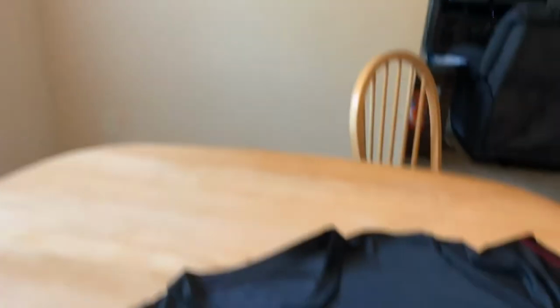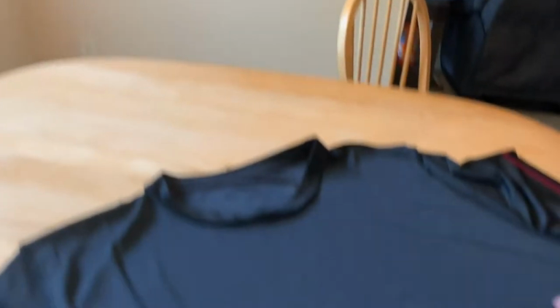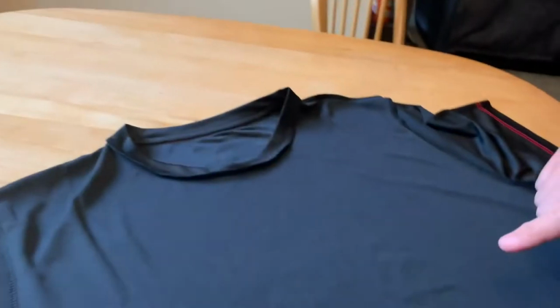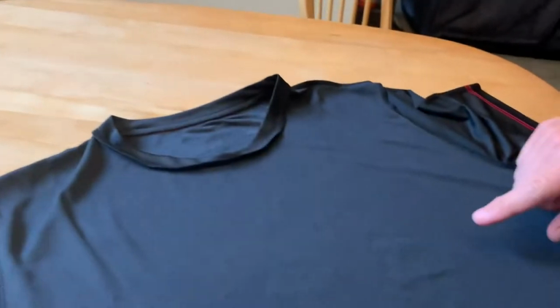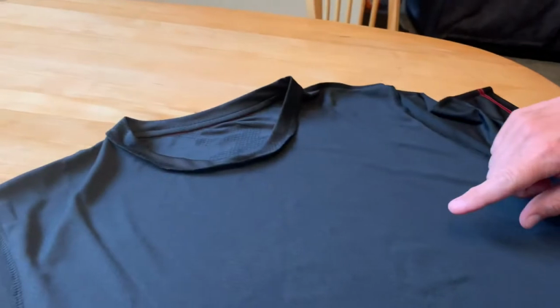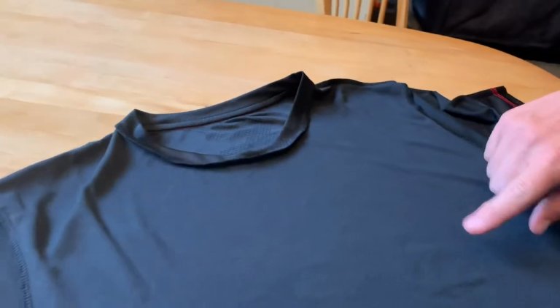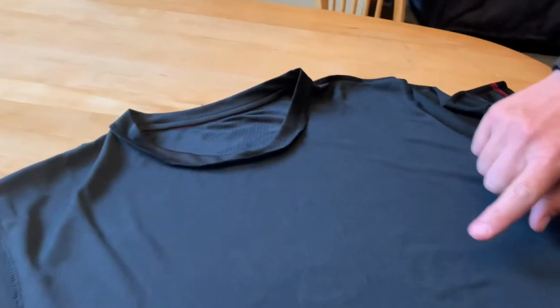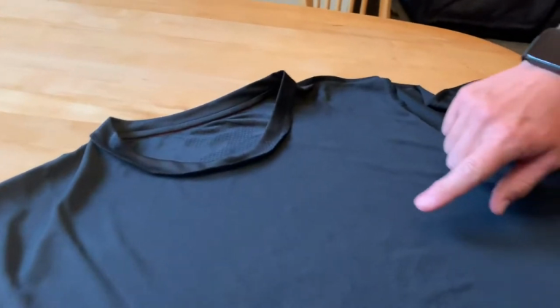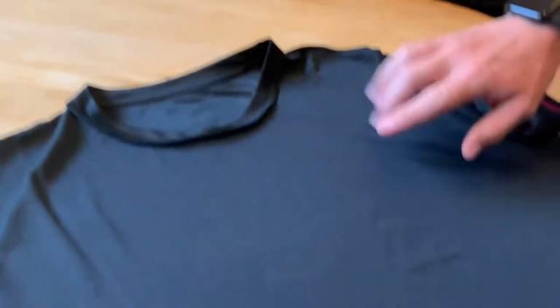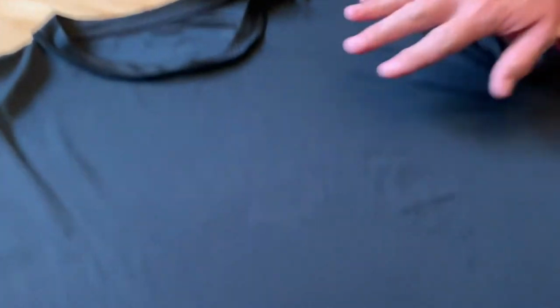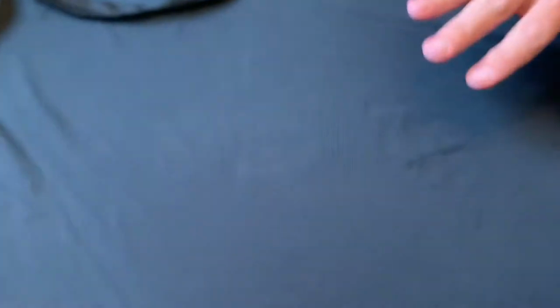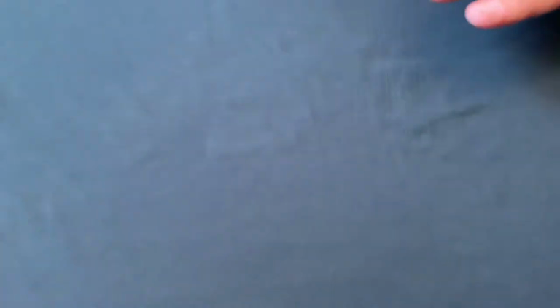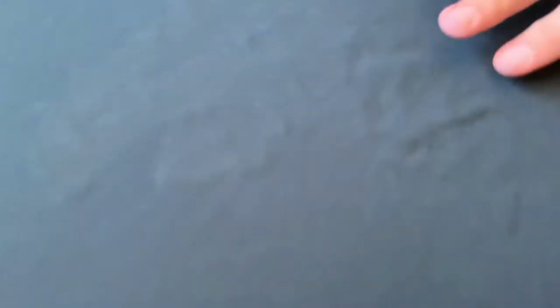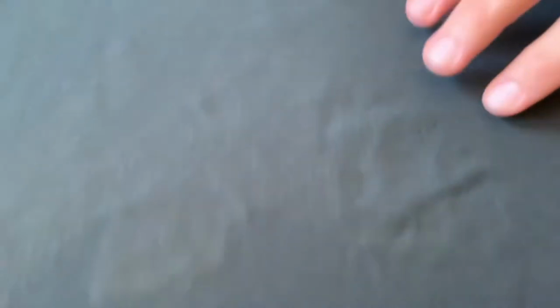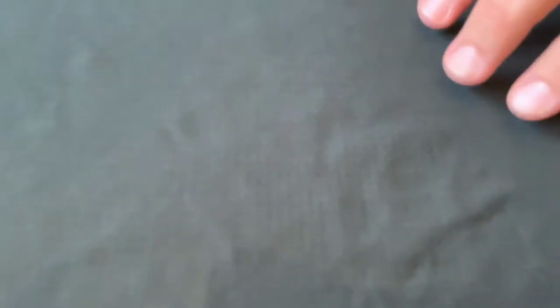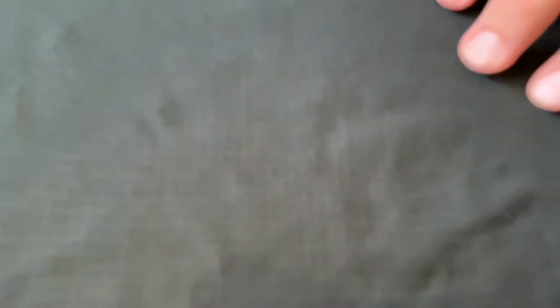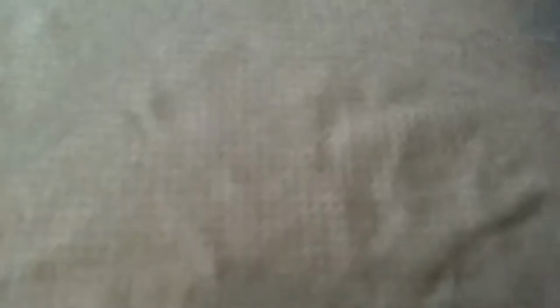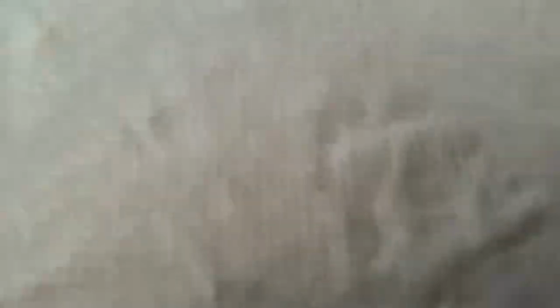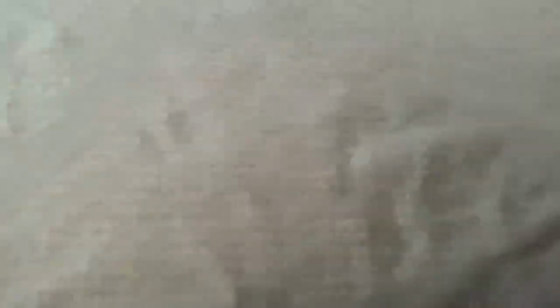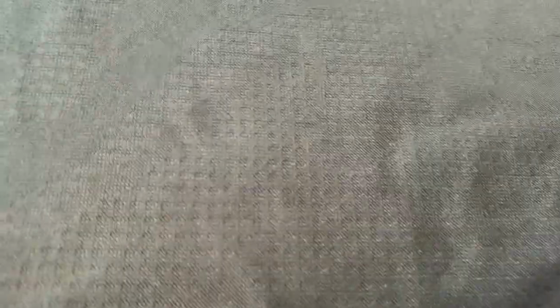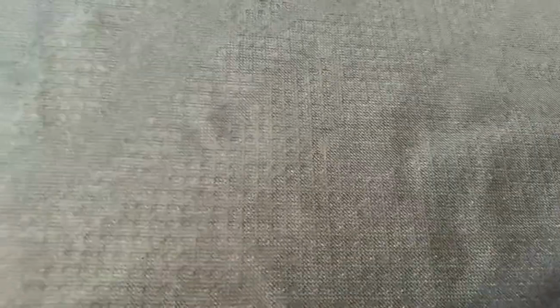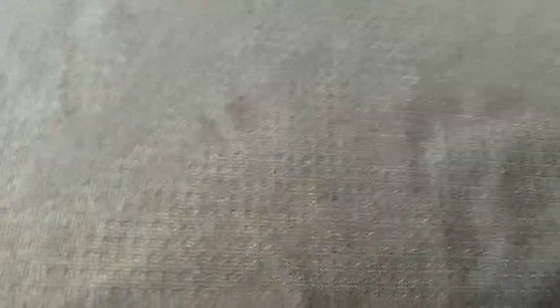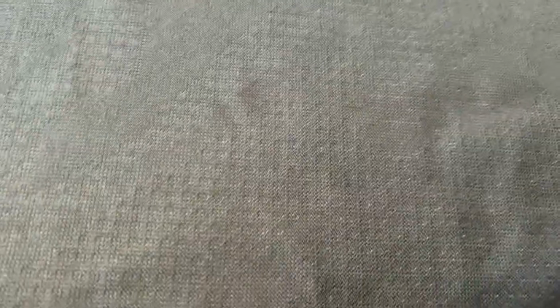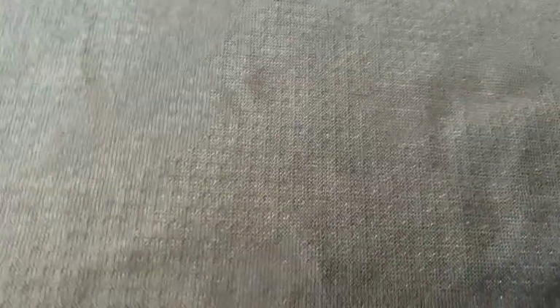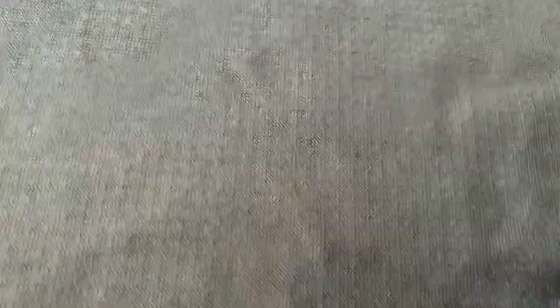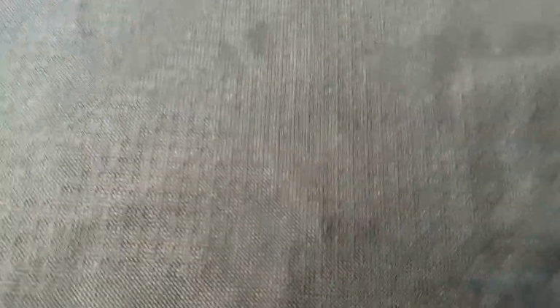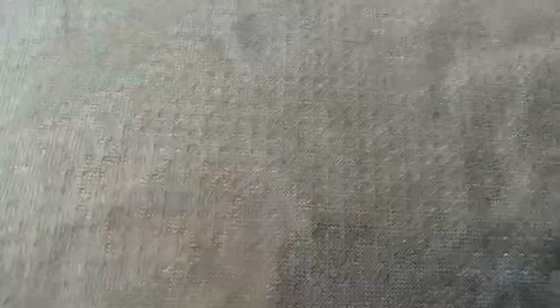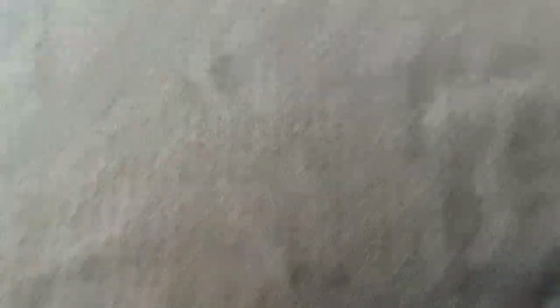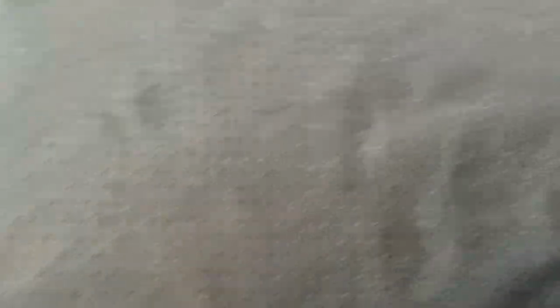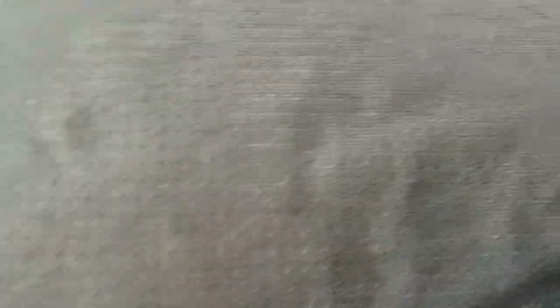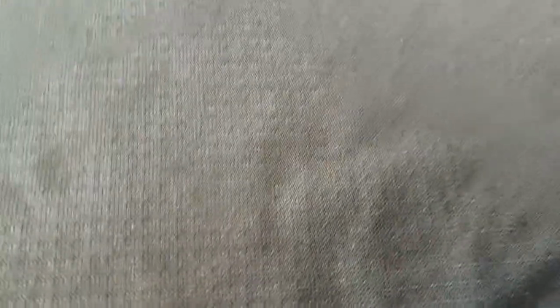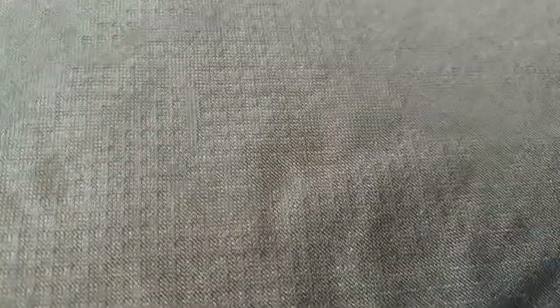I mean, look at that. This is it — the inside of the front of the shirt. Look at that.